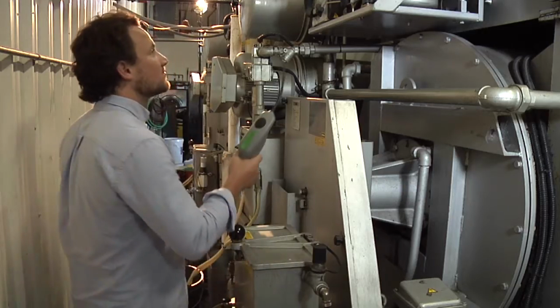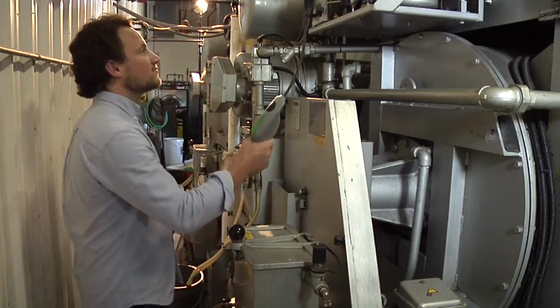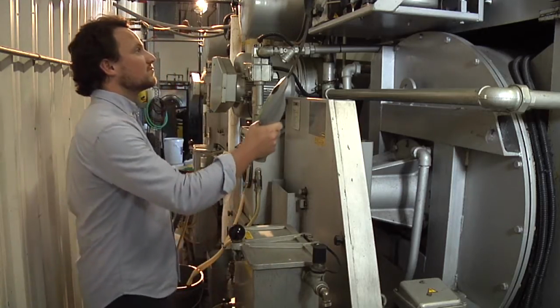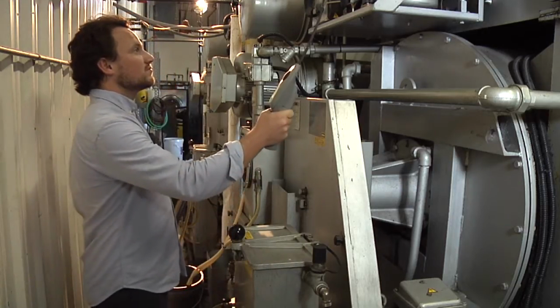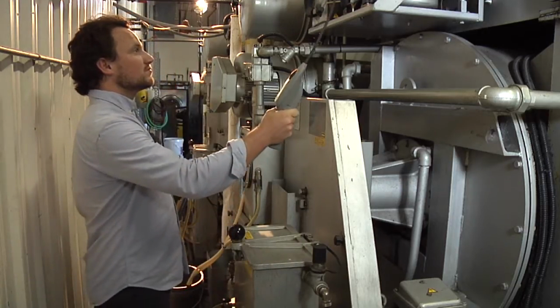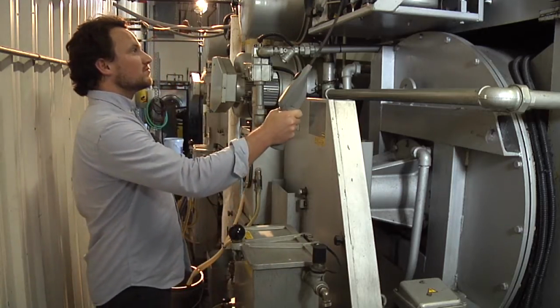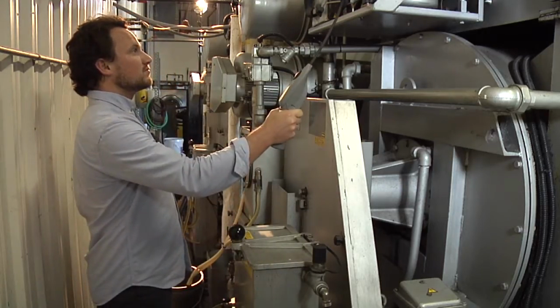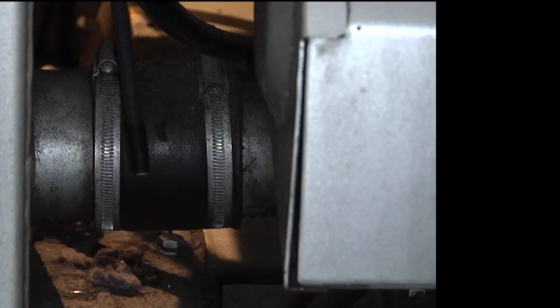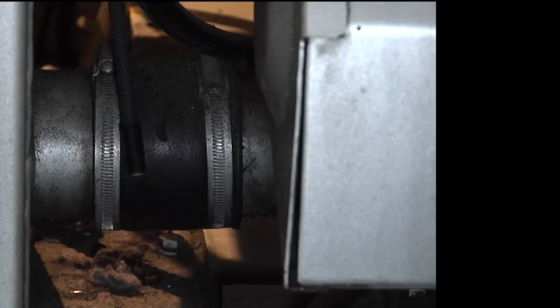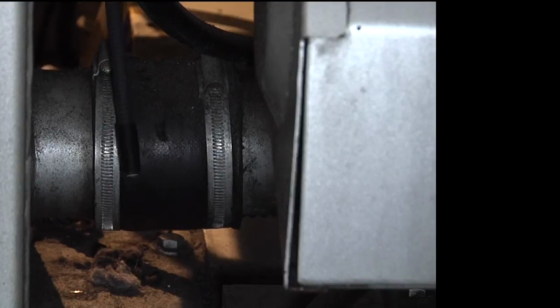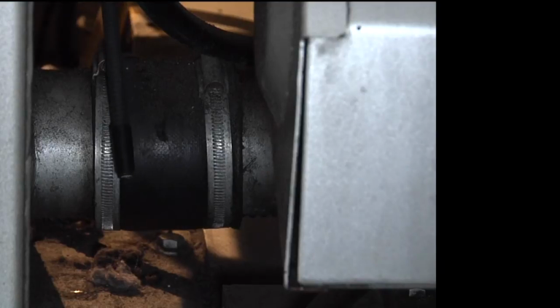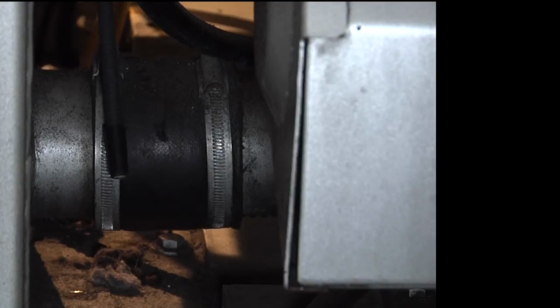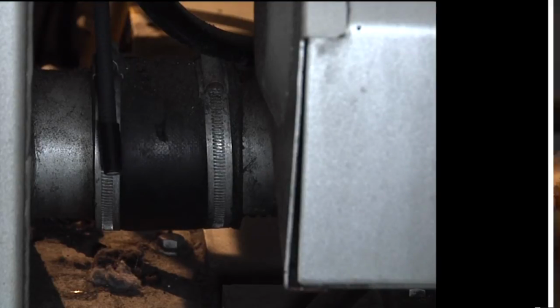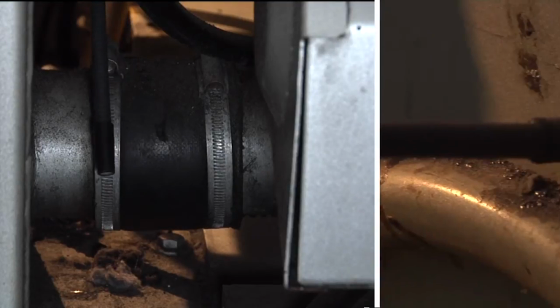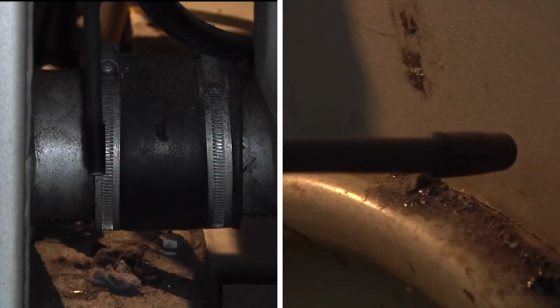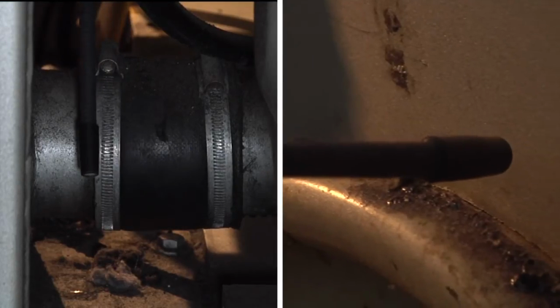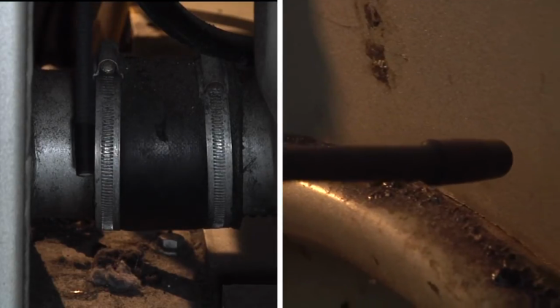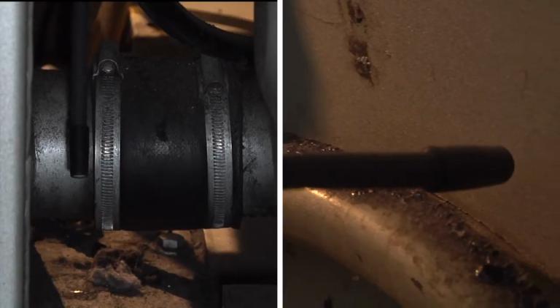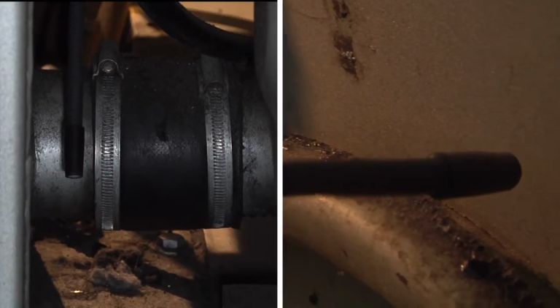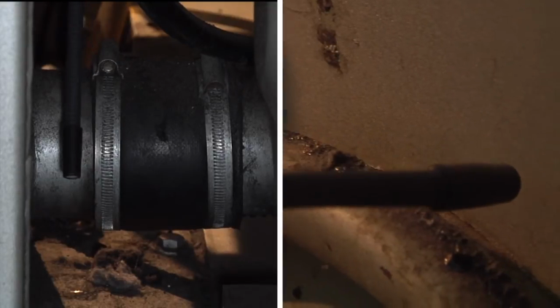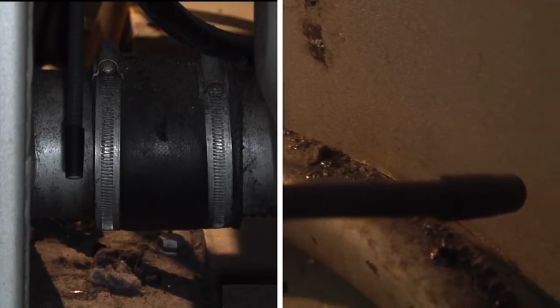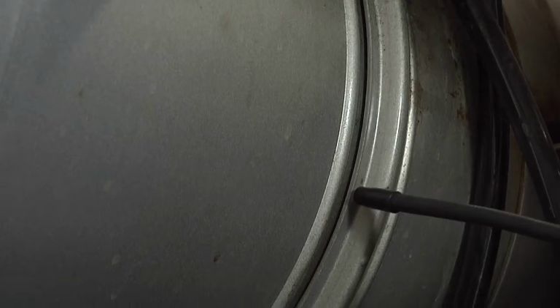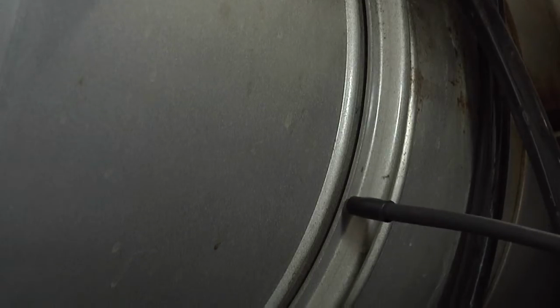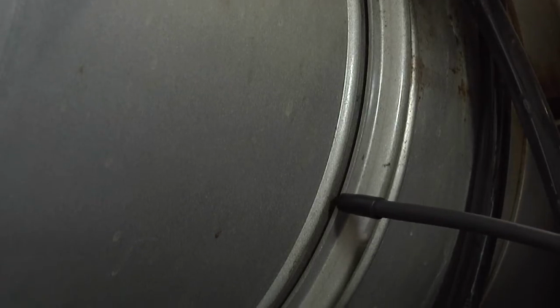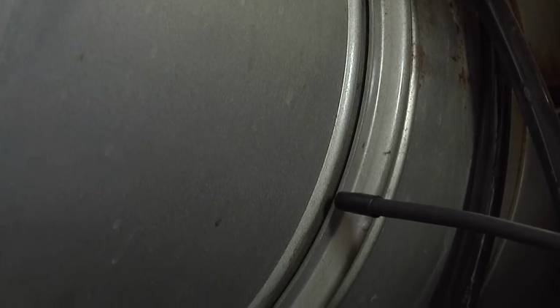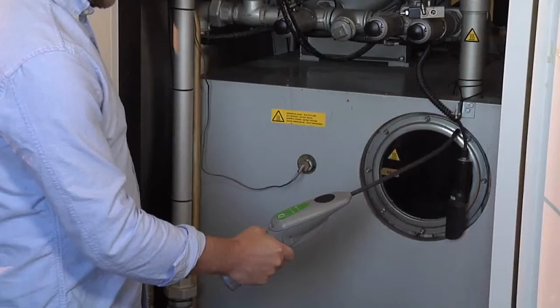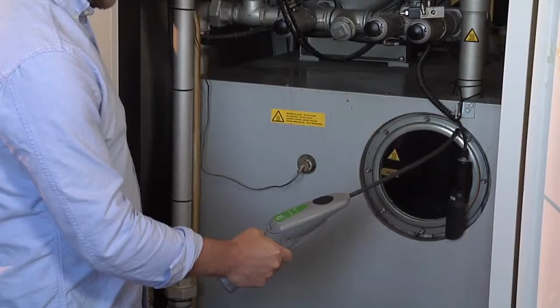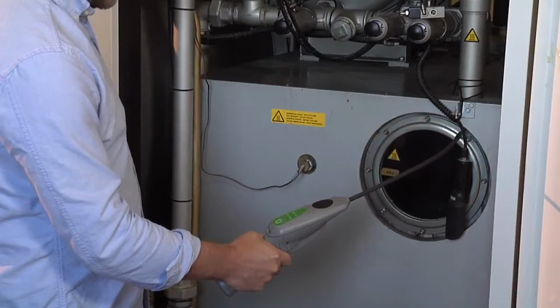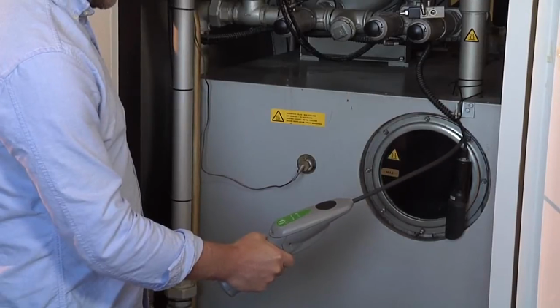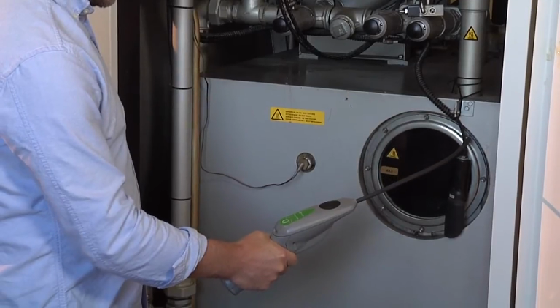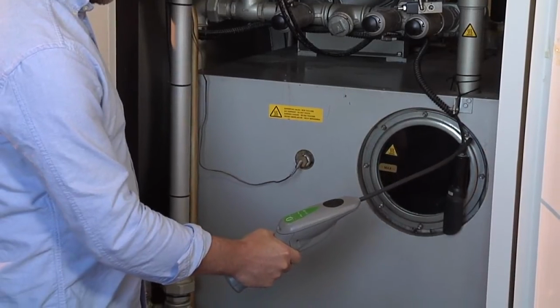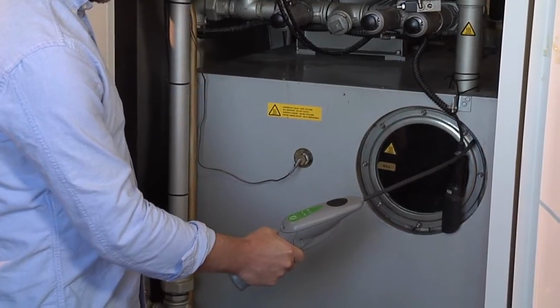Continue to check around the machine, including the hose and pipe connections, fittings, couplings and valves, door gaskets, filter gaskets, and pumps.